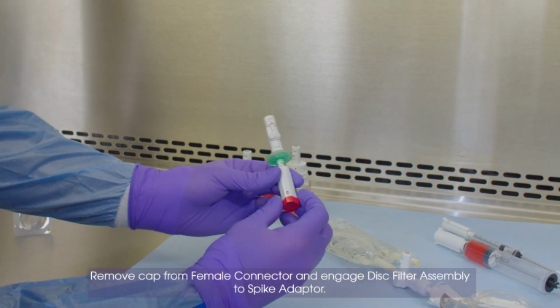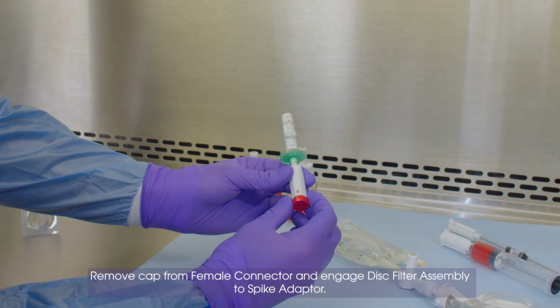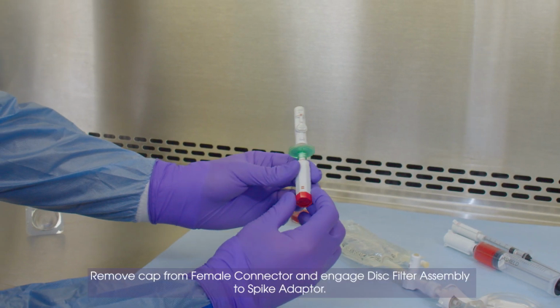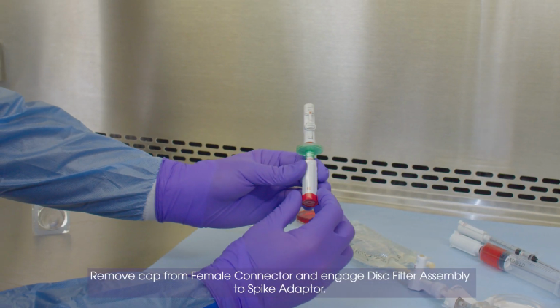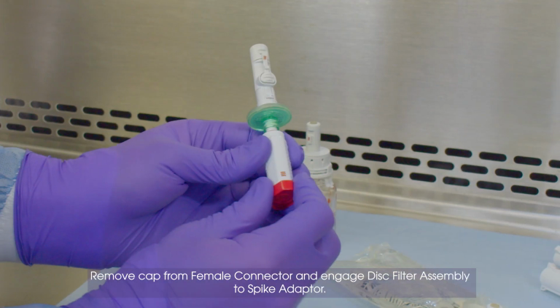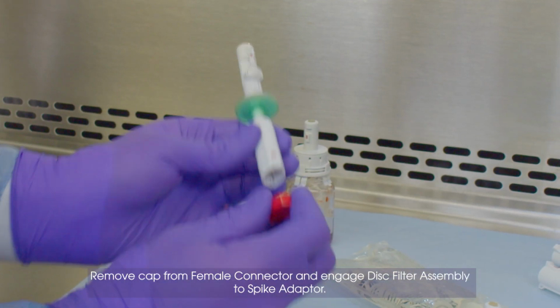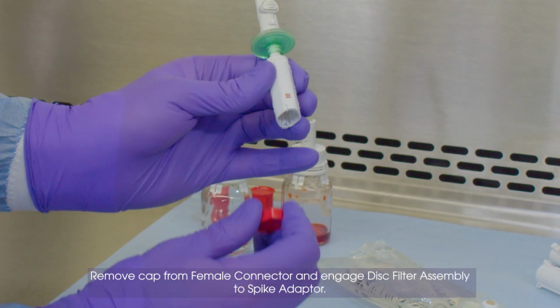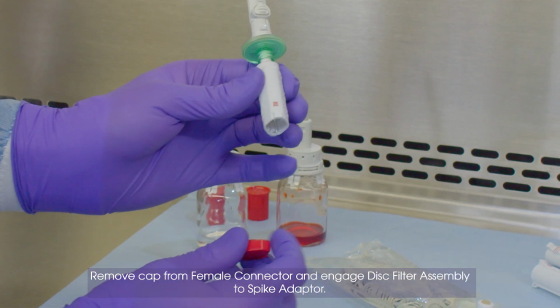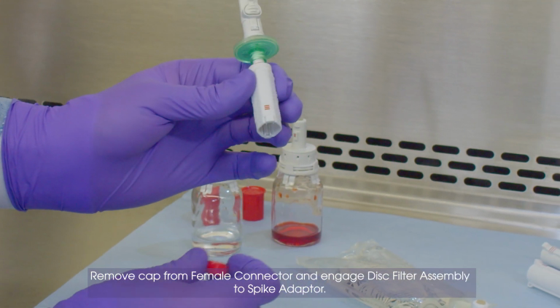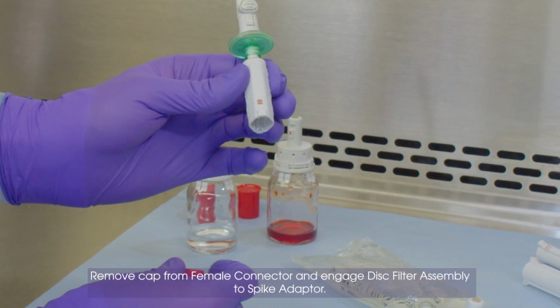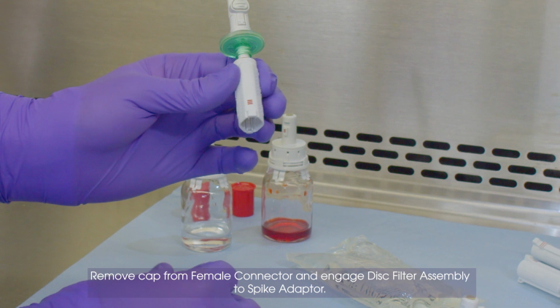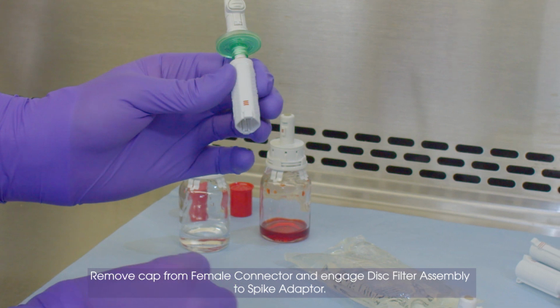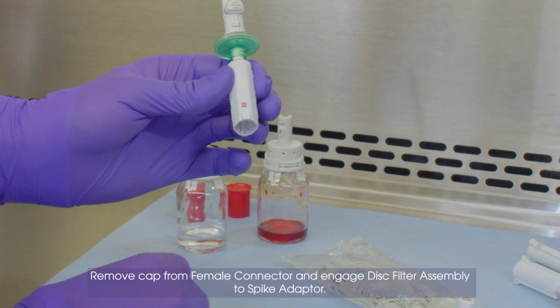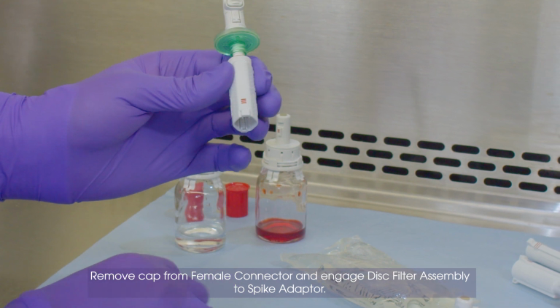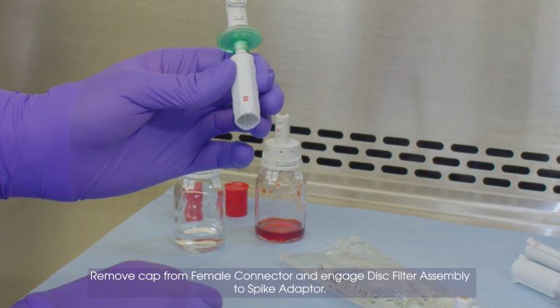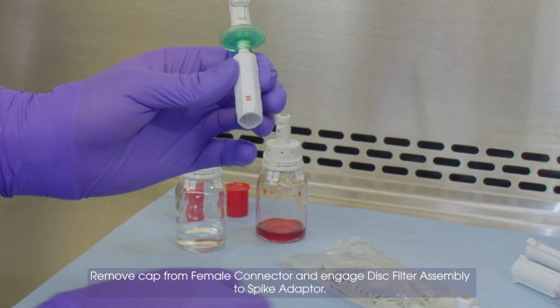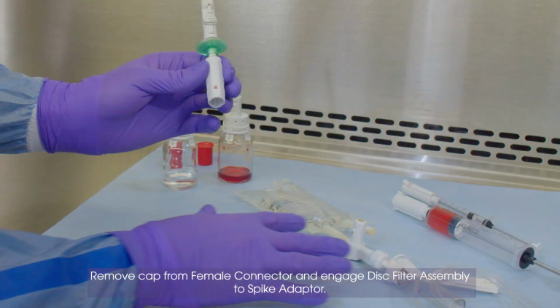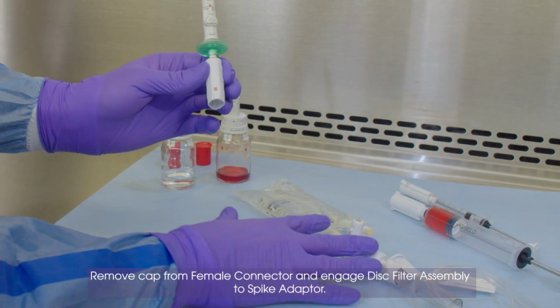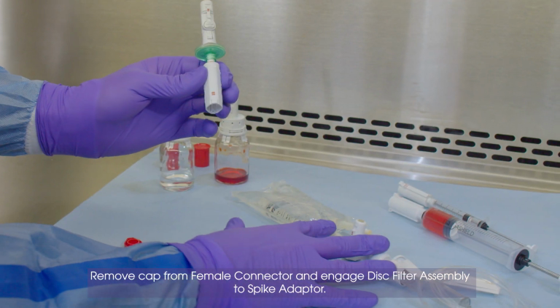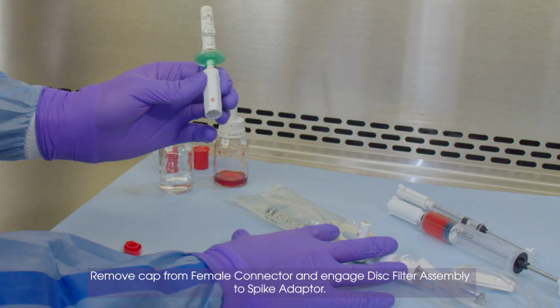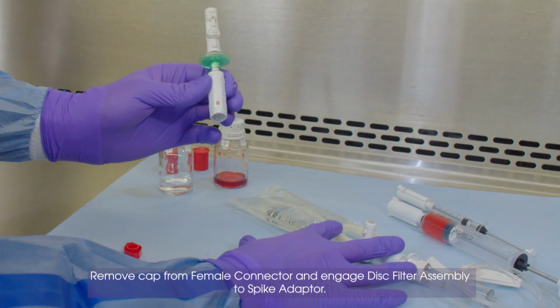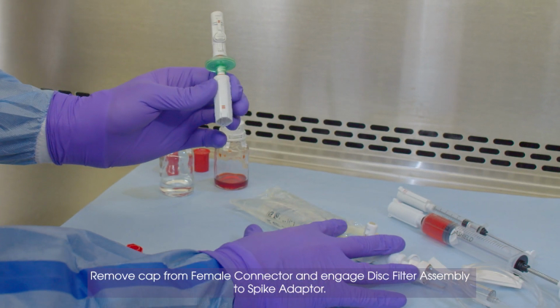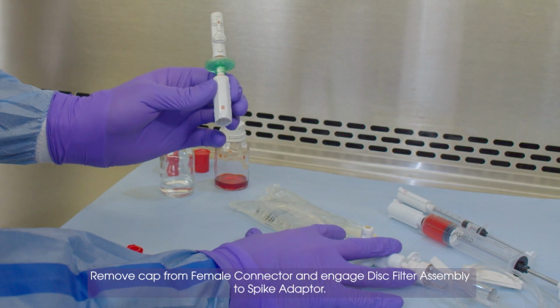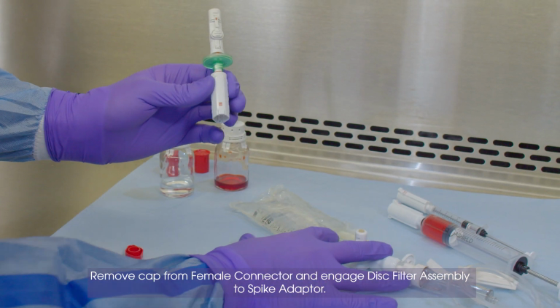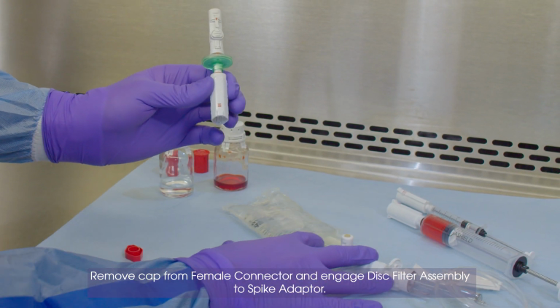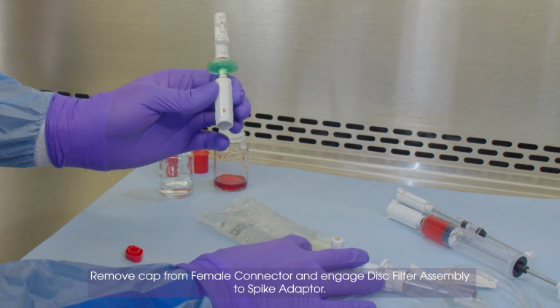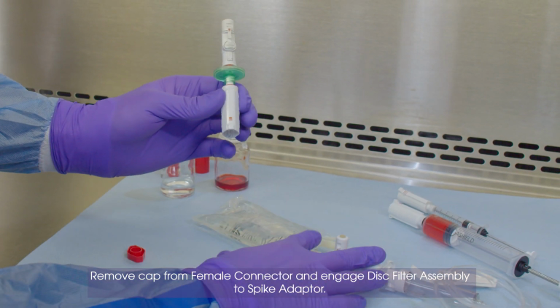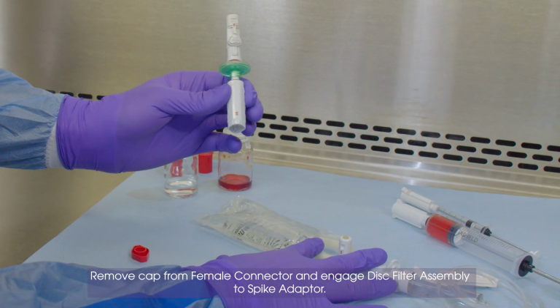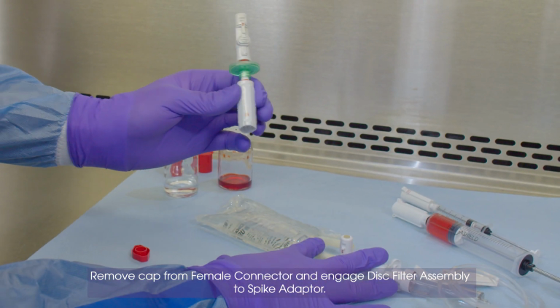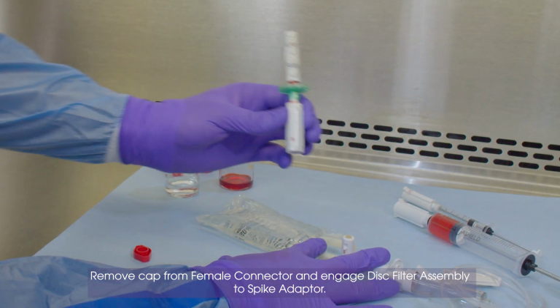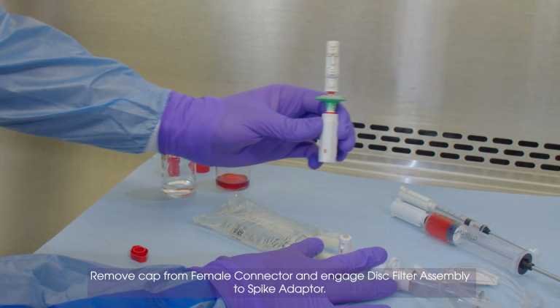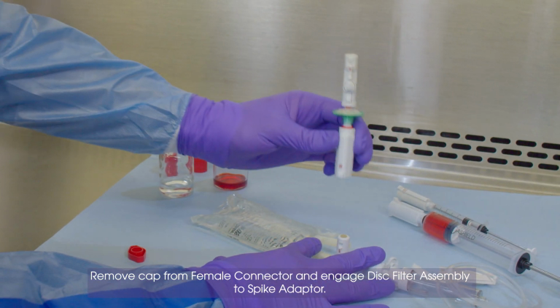Remove Cap from Female Connector and Engage Disk Filter Assembly to Spike Adapter.